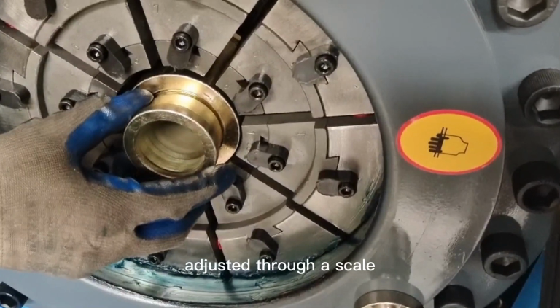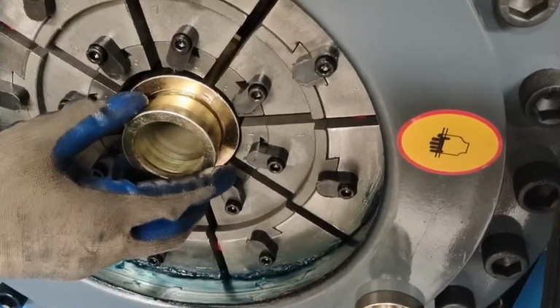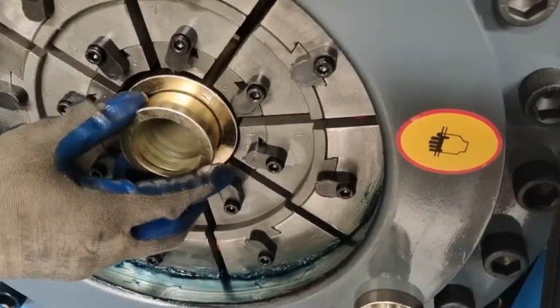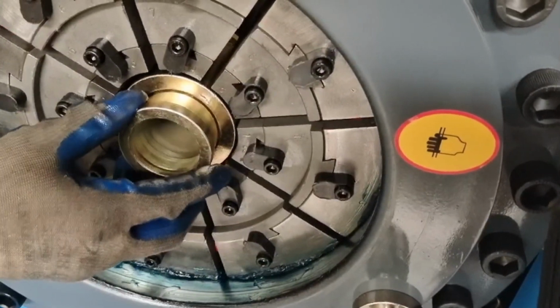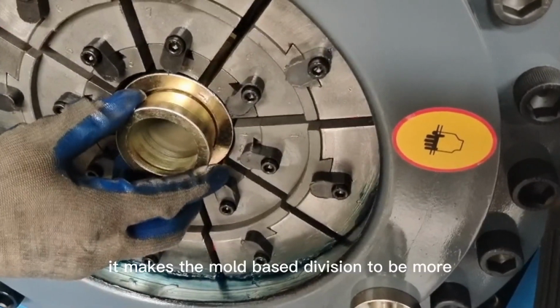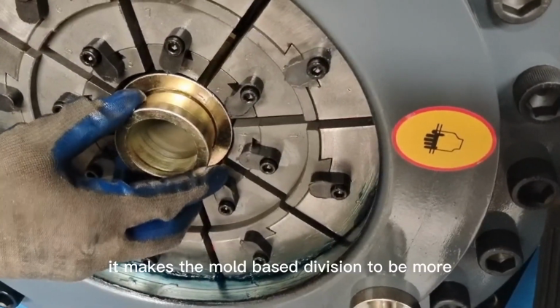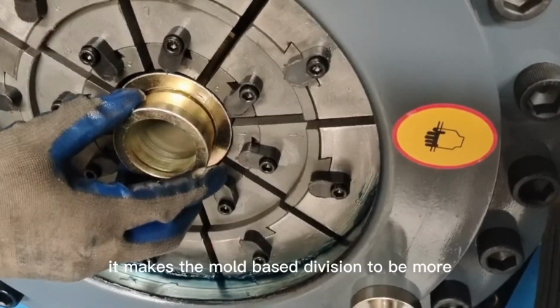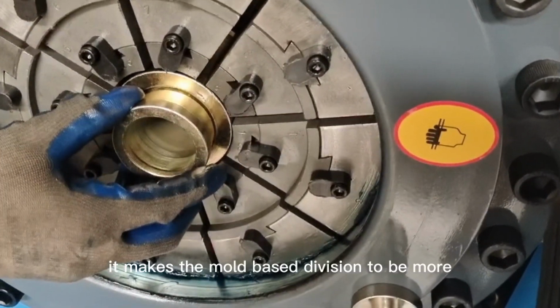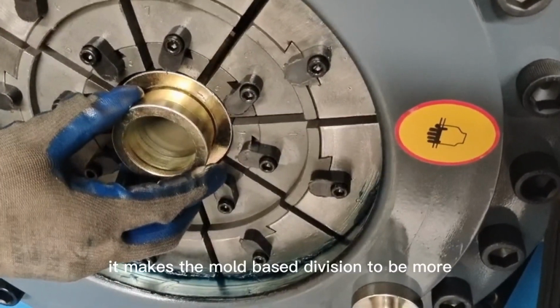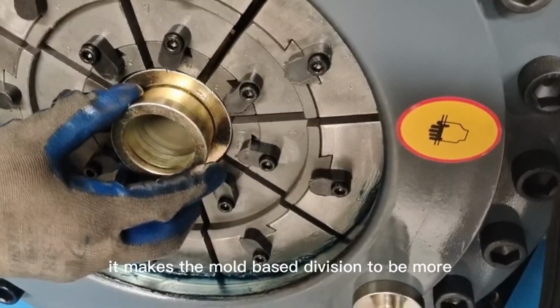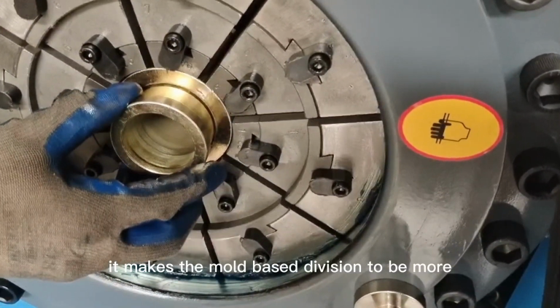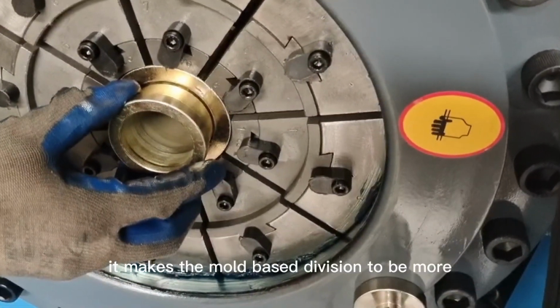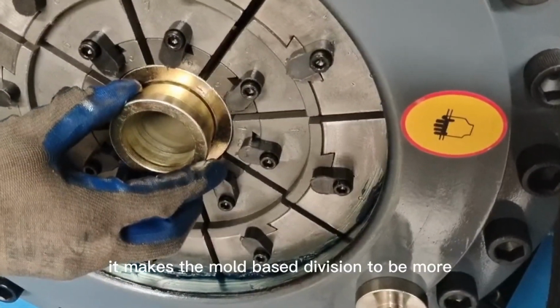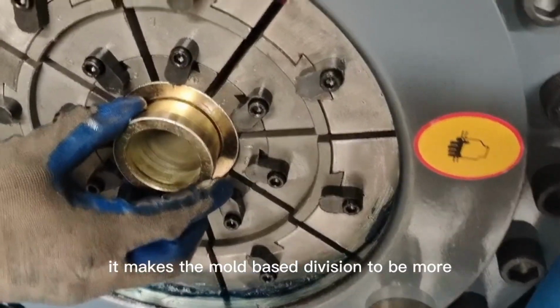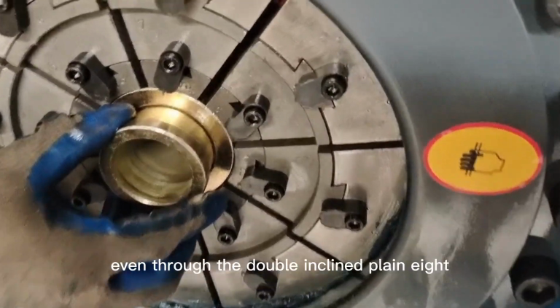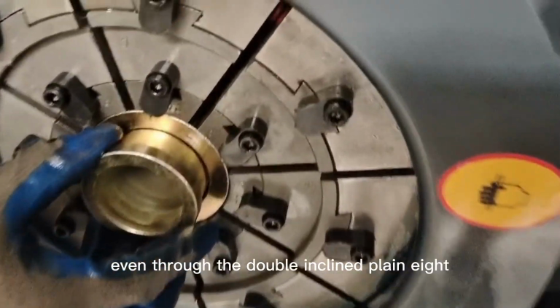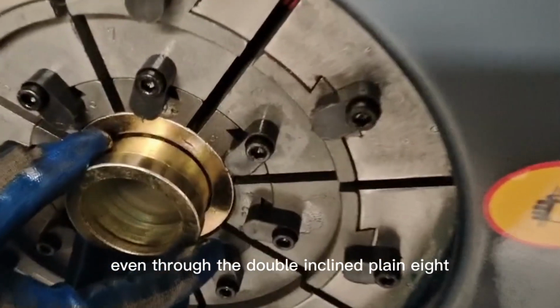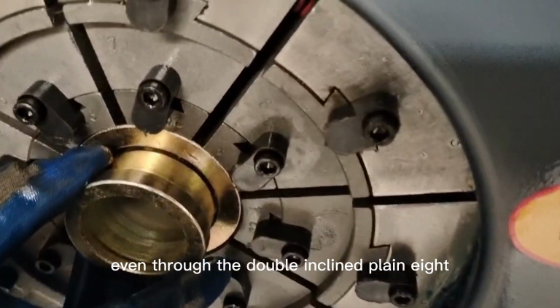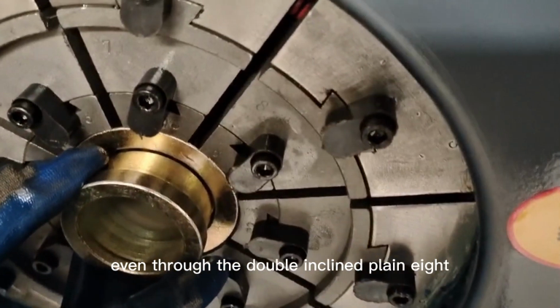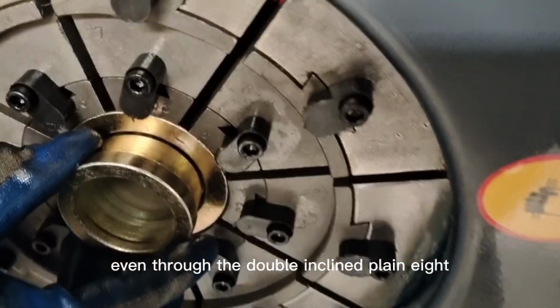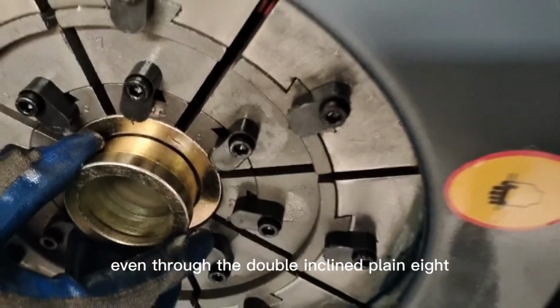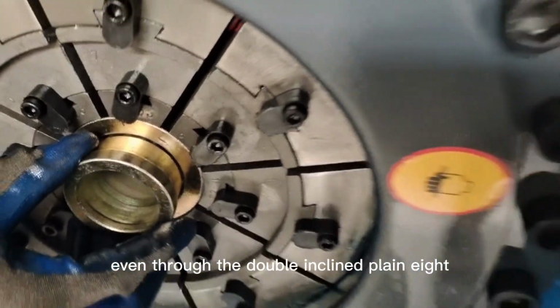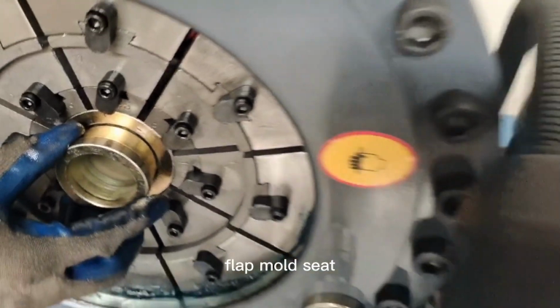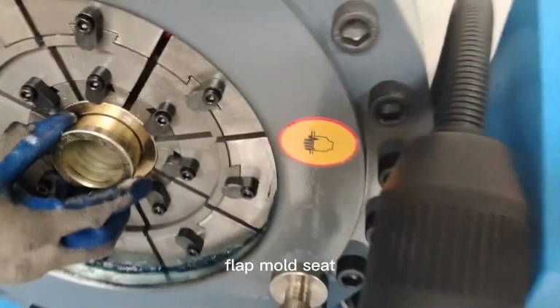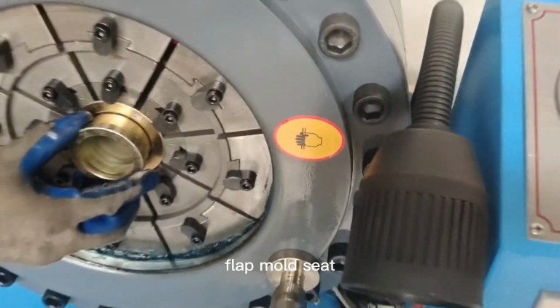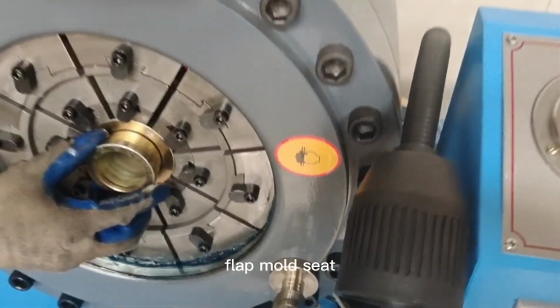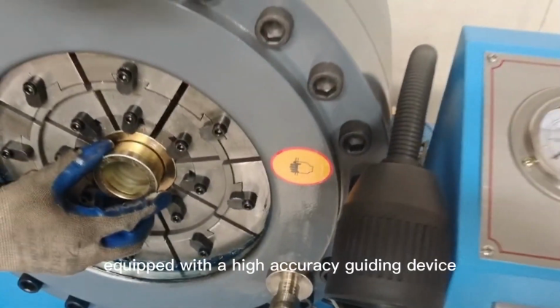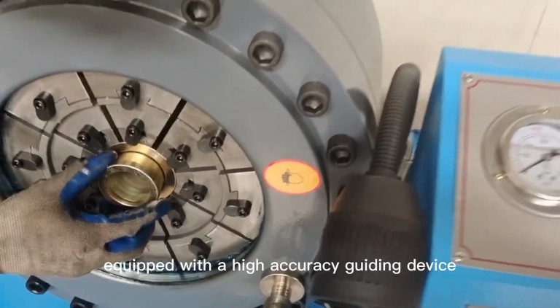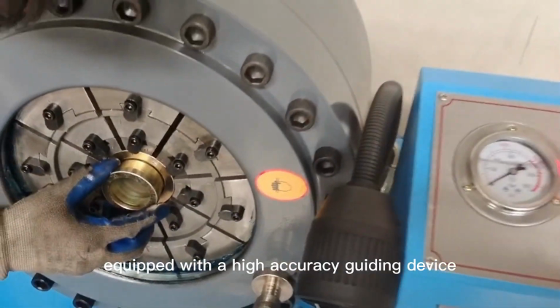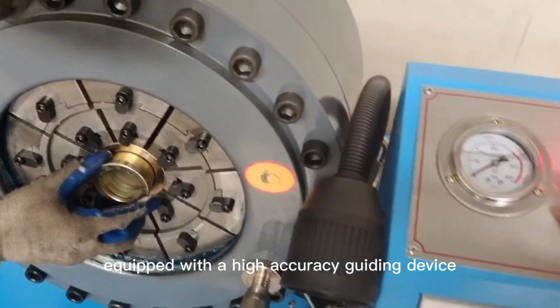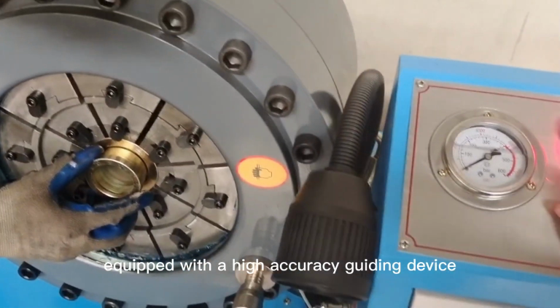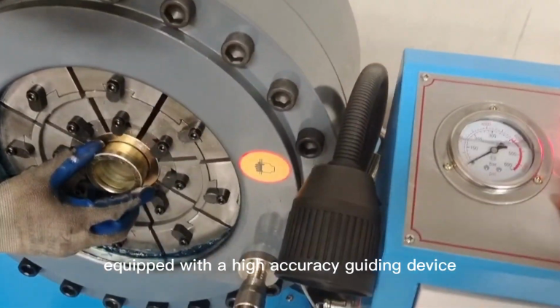It makes the mold base division more even through a double-inclined plain 8-flap mold seat equipped with a high-accuracy guiding device.